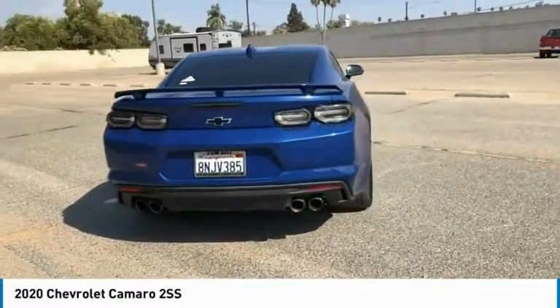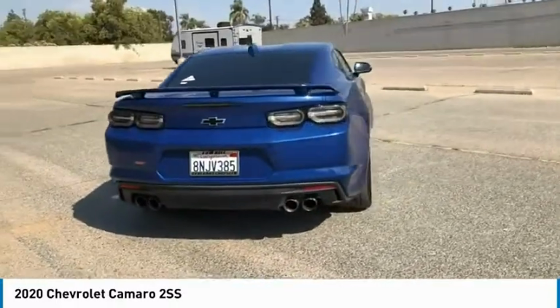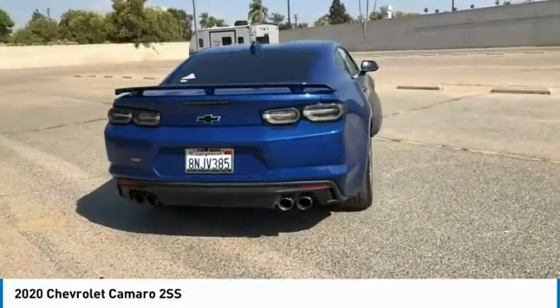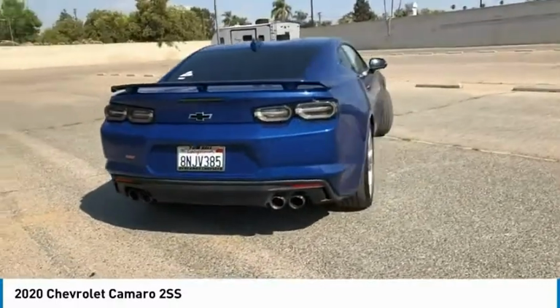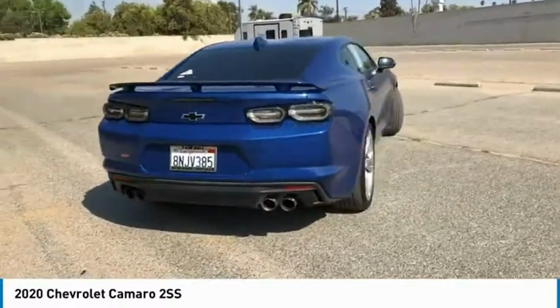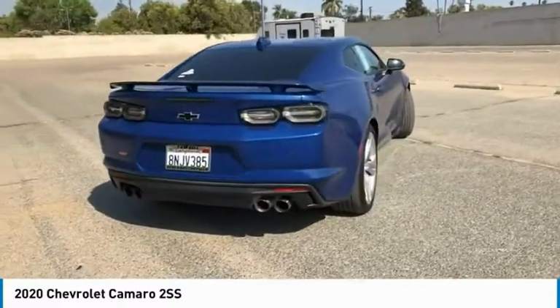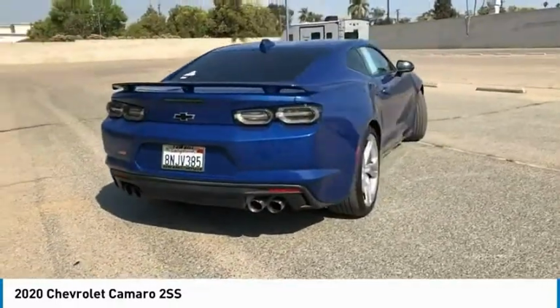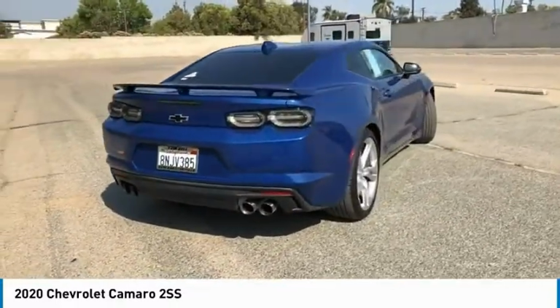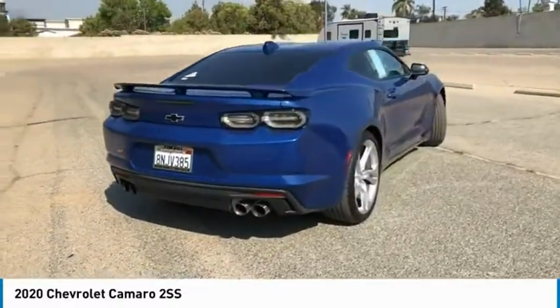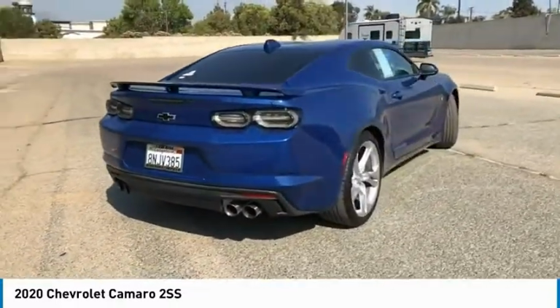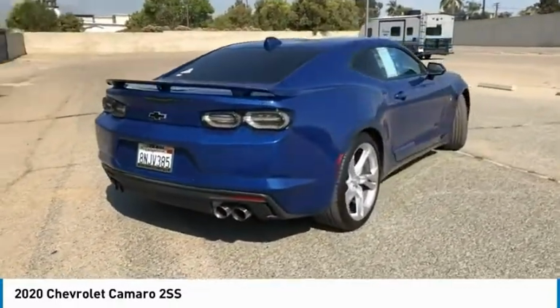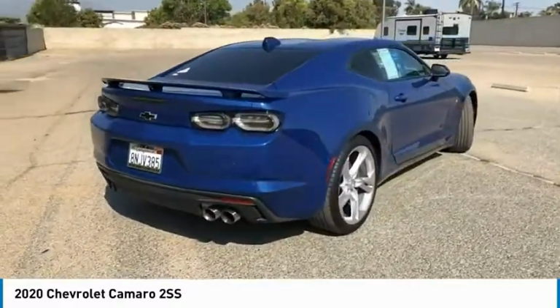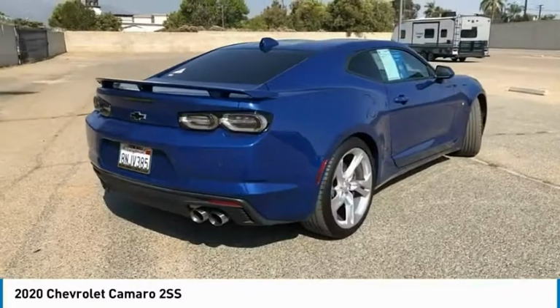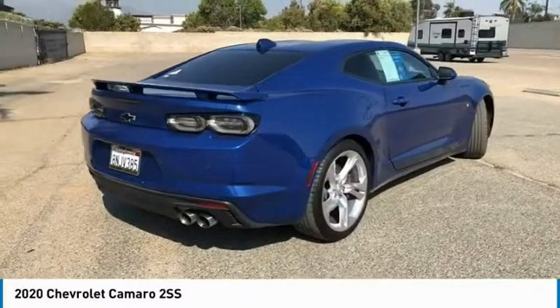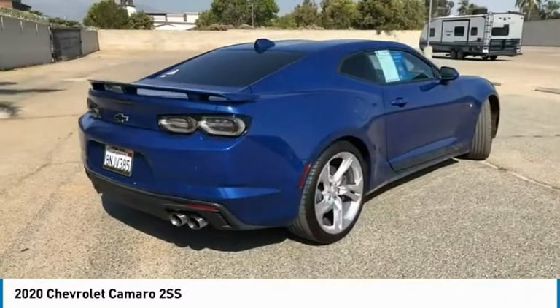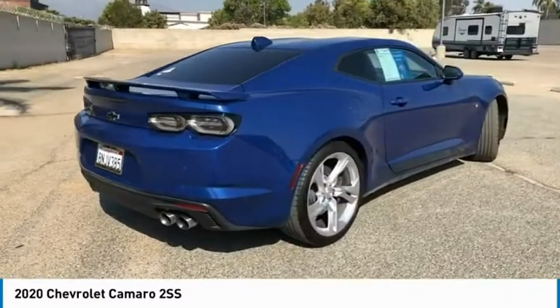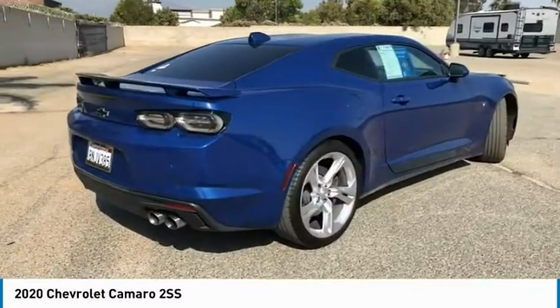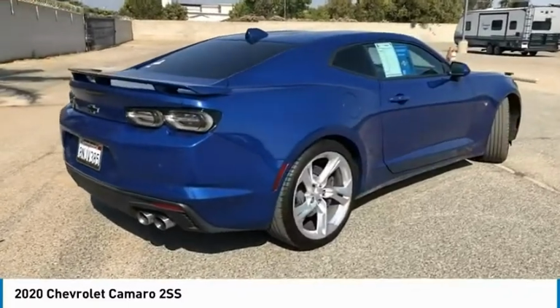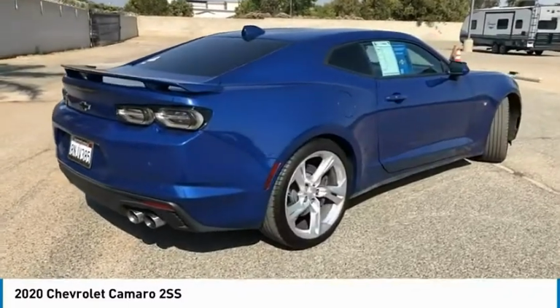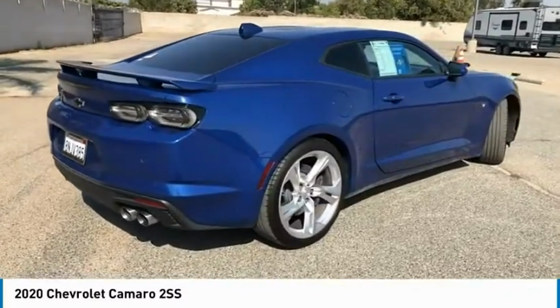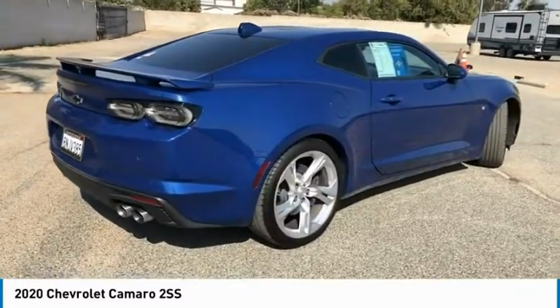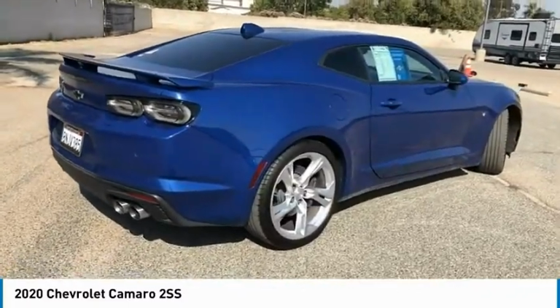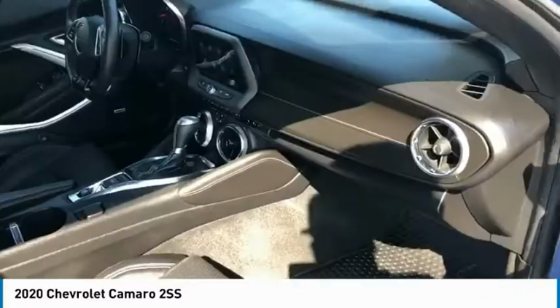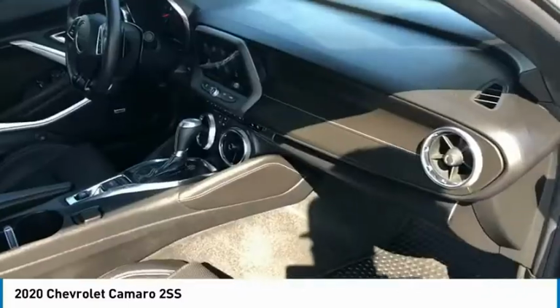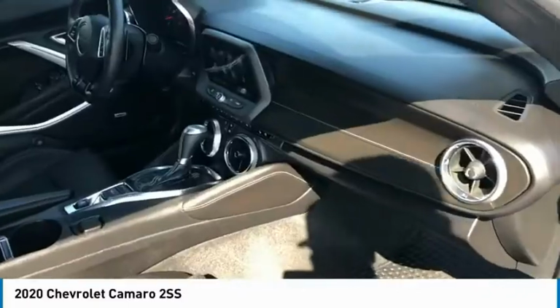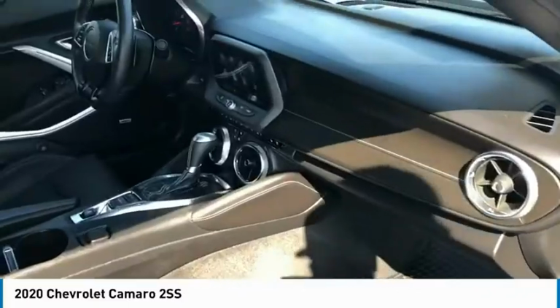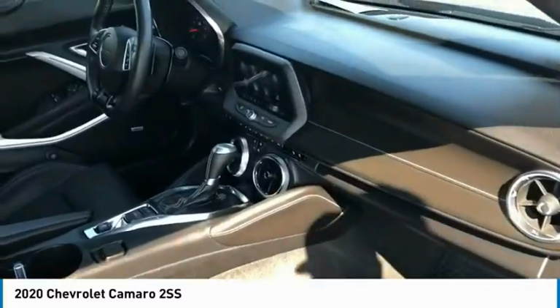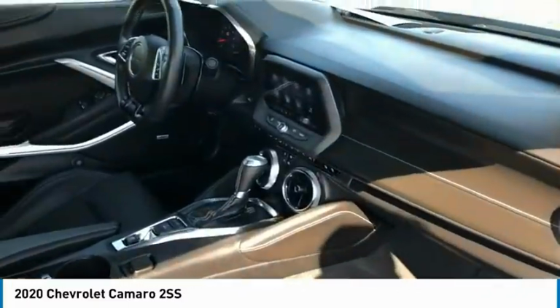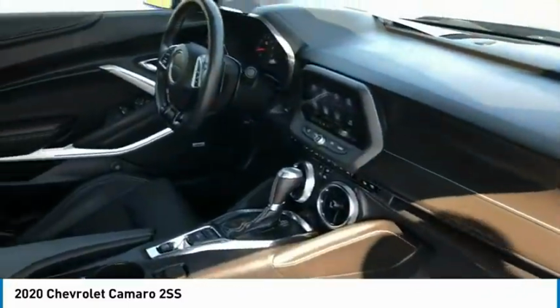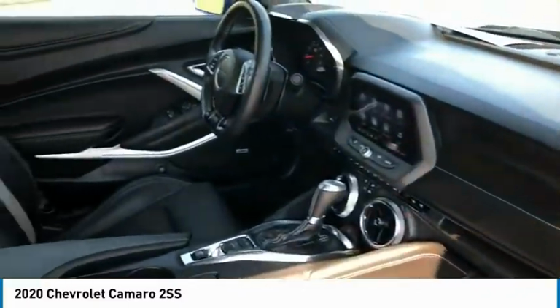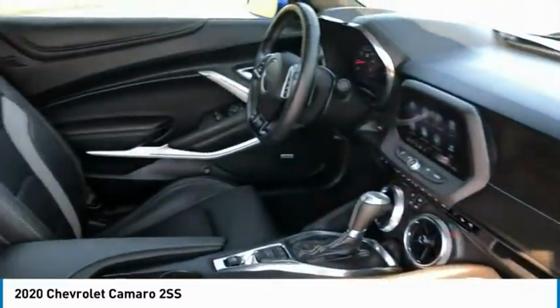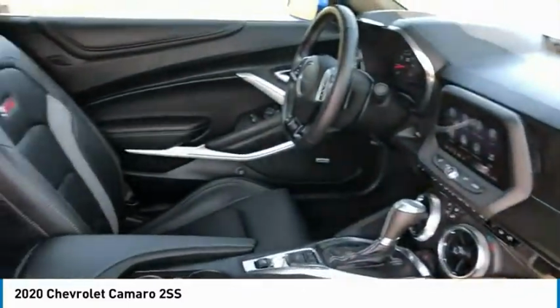Remote trunk release, mirror memory, security system, cruise control, power door locks.